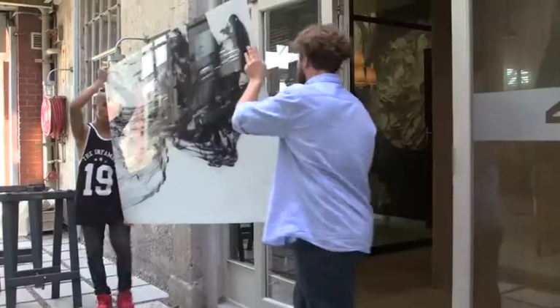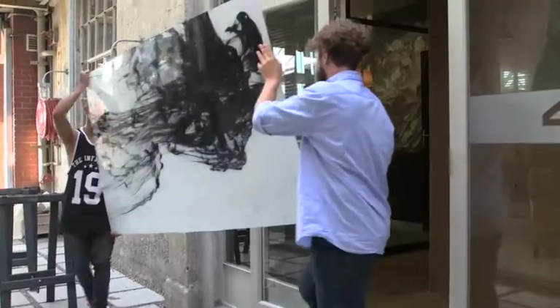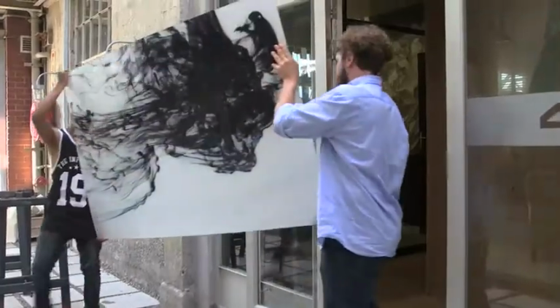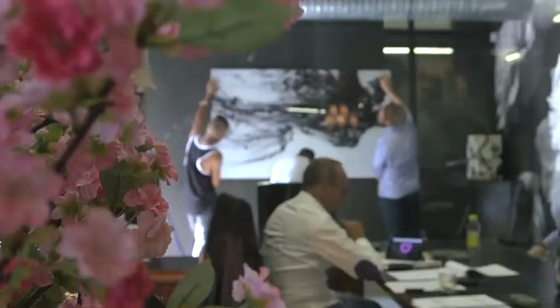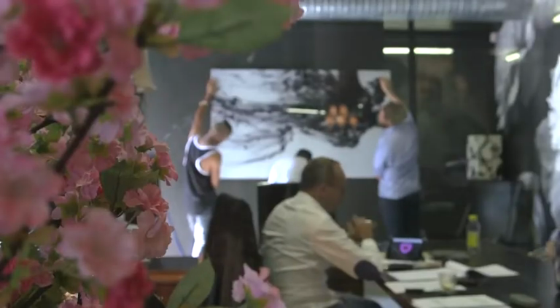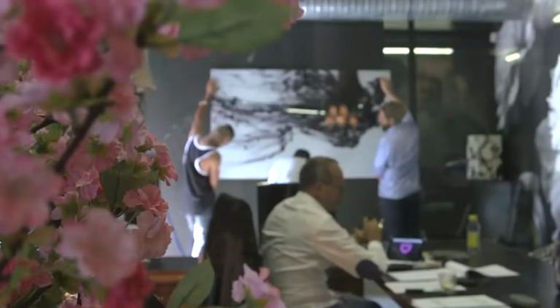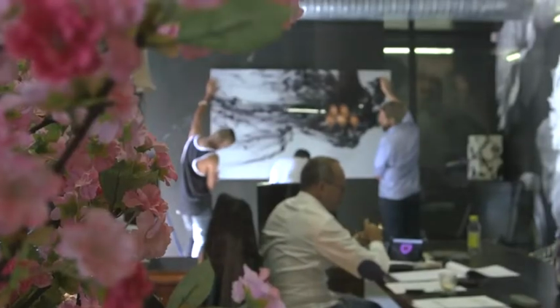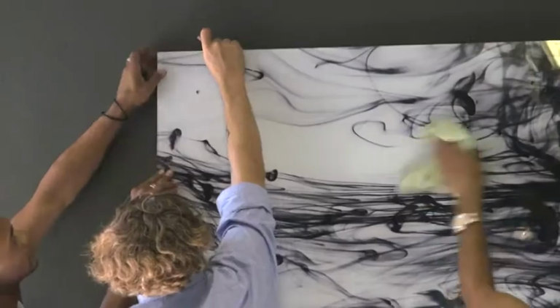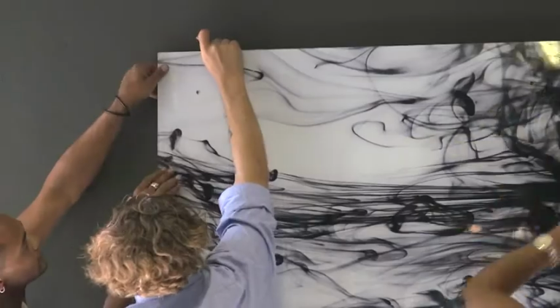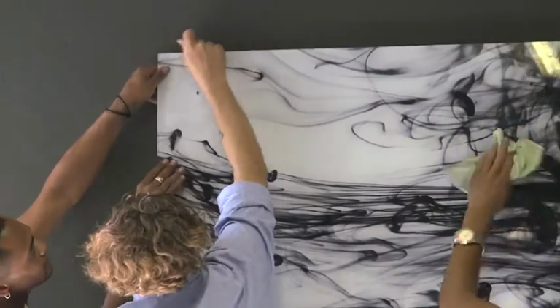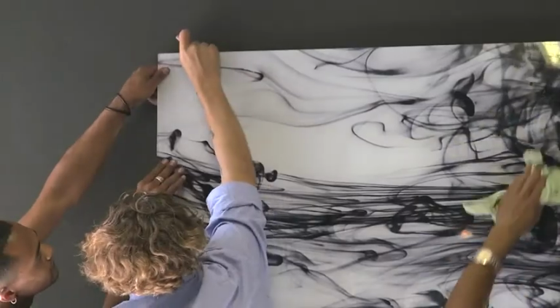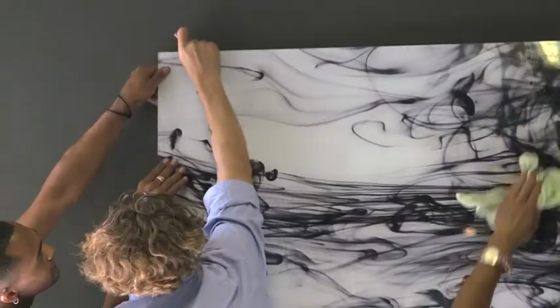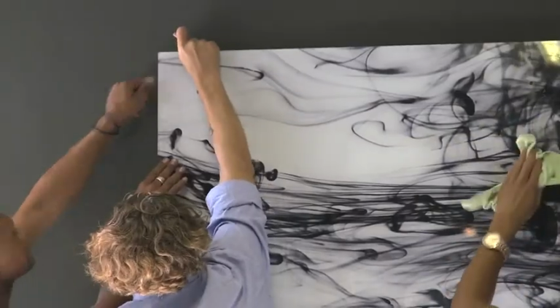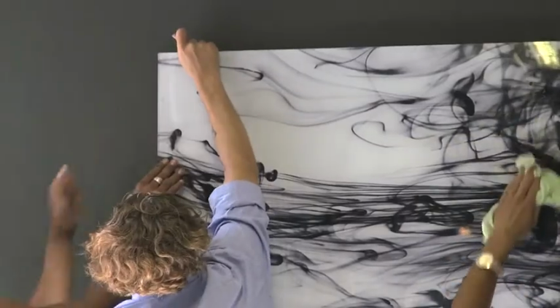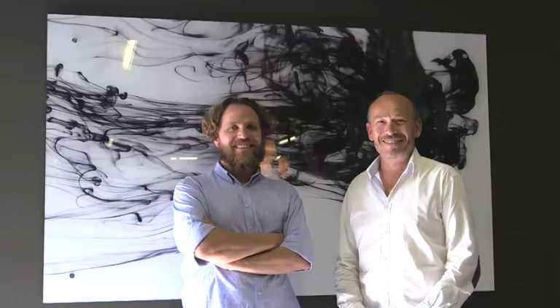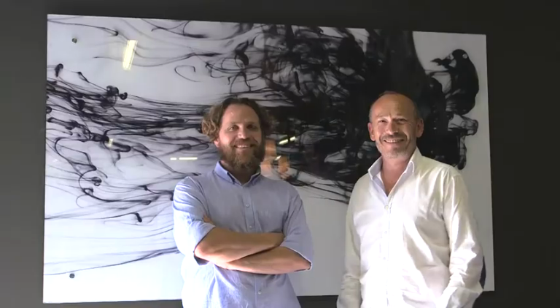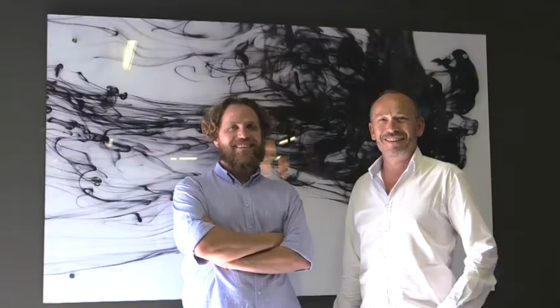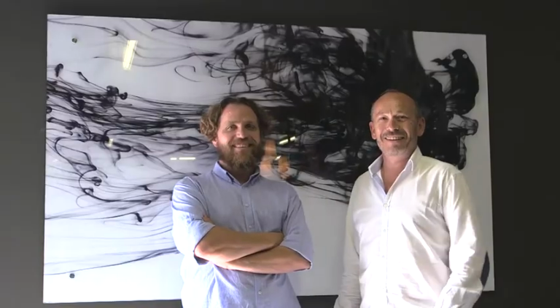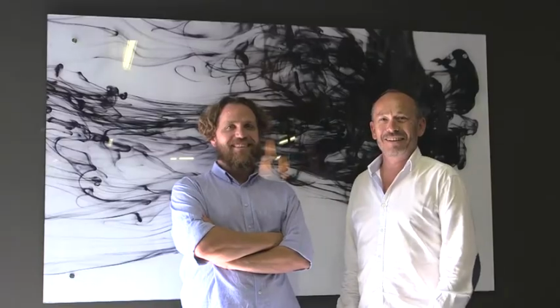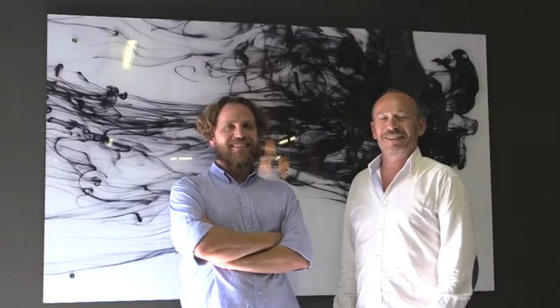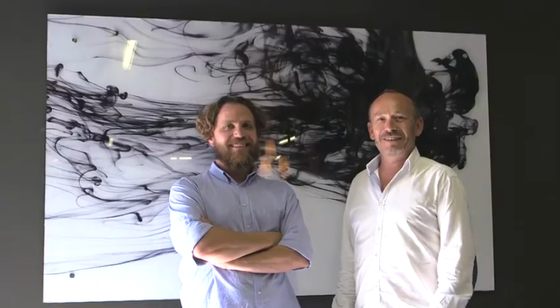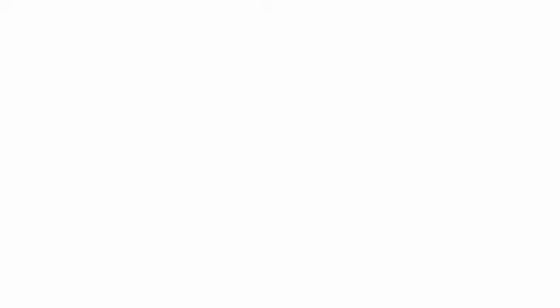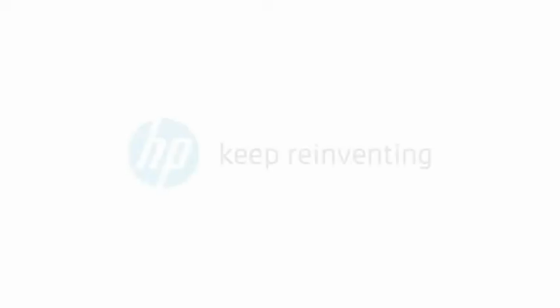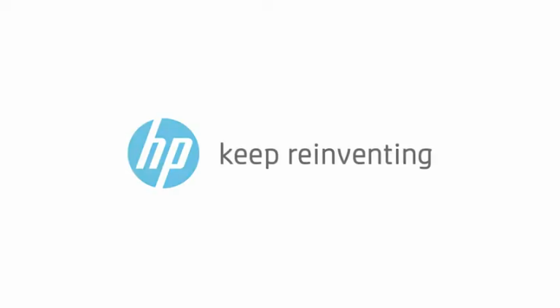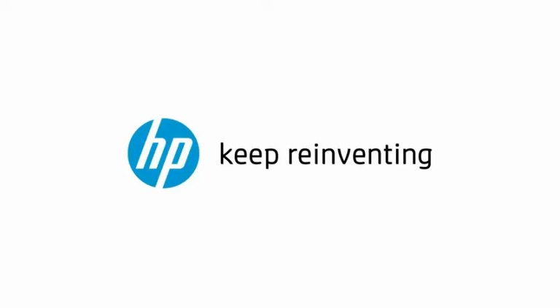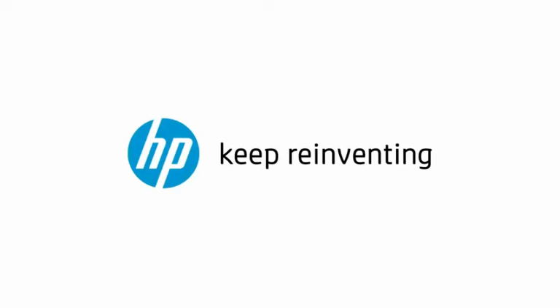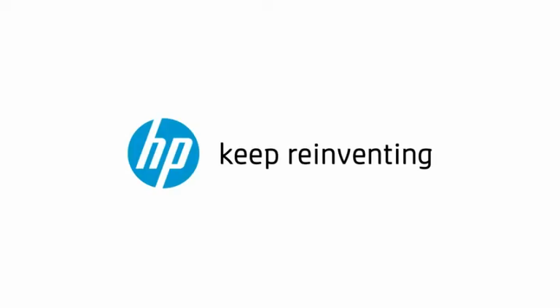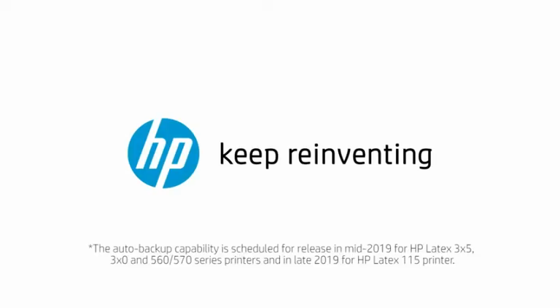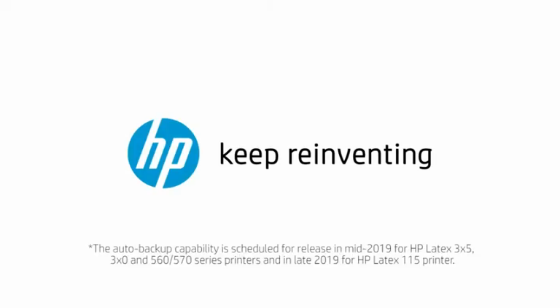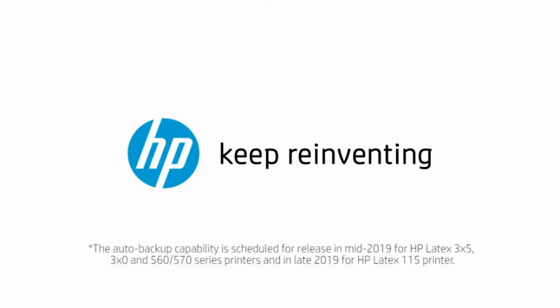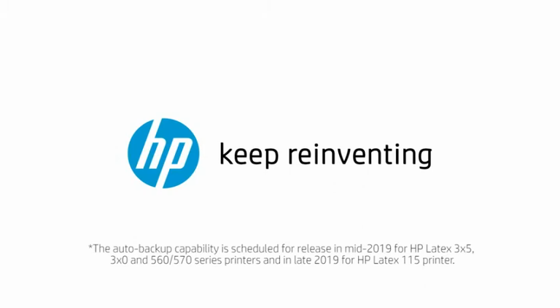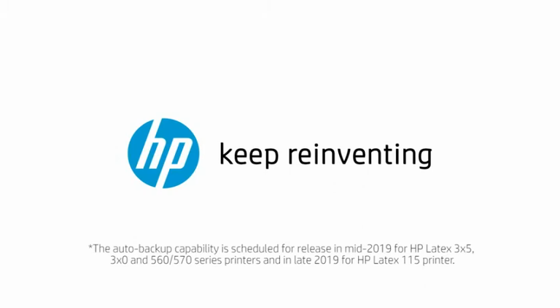Do more, deliver and grow your business how you want to. HP Latex — accept any challenge.